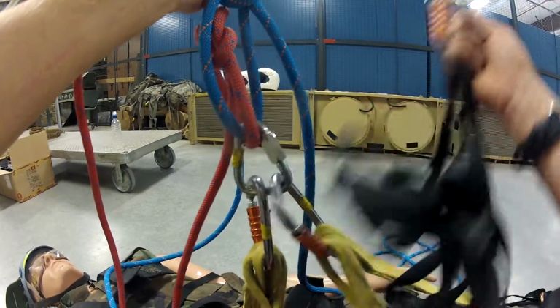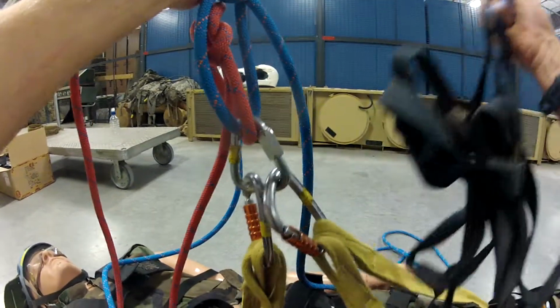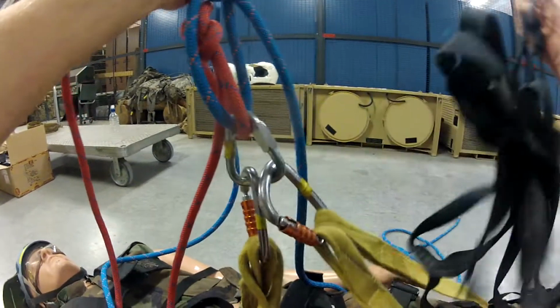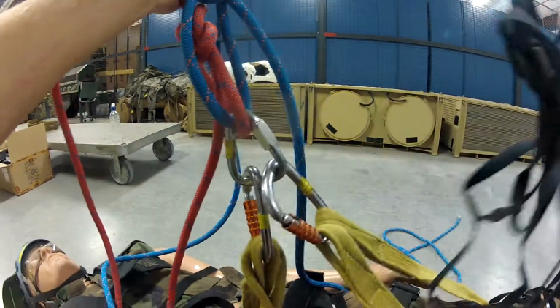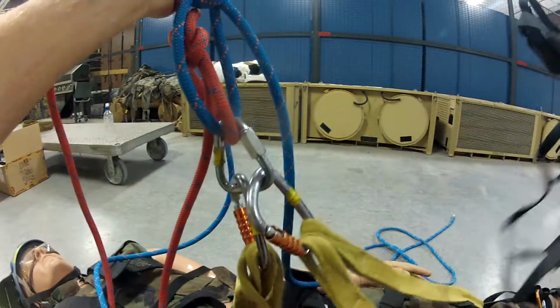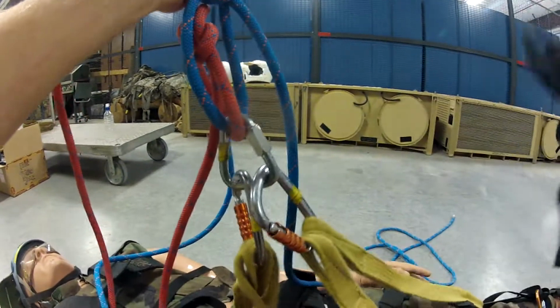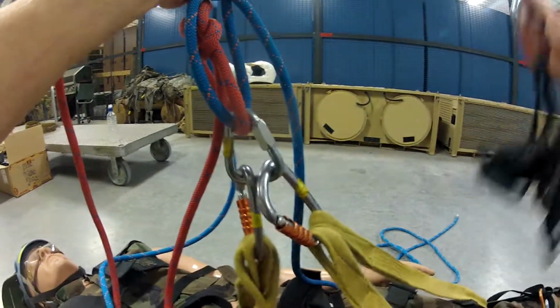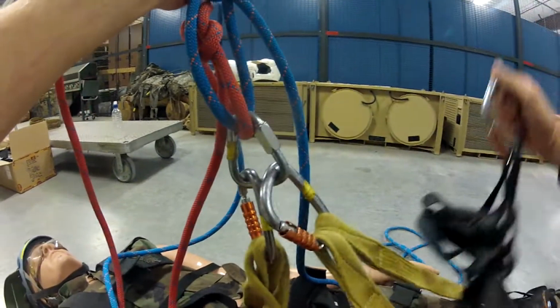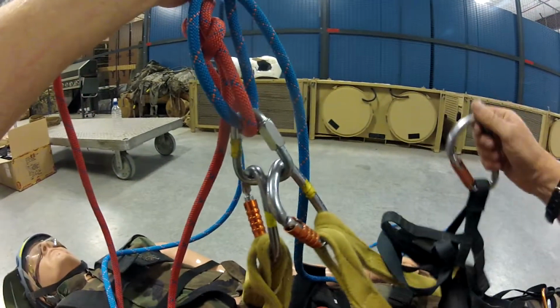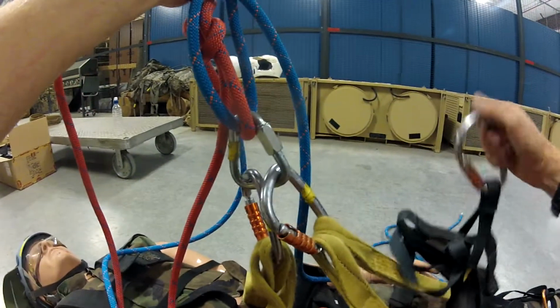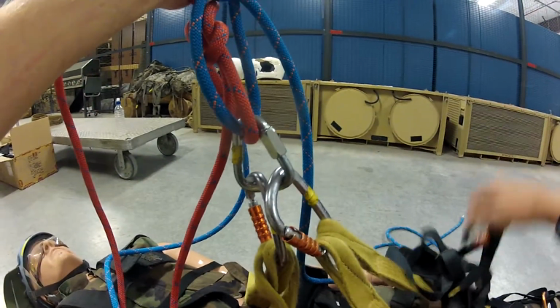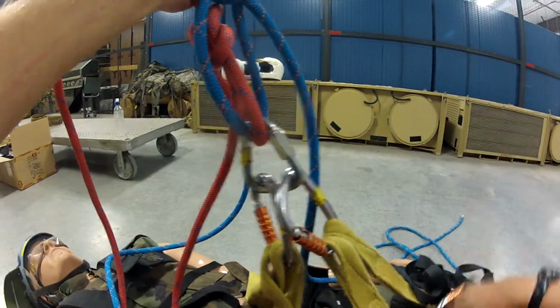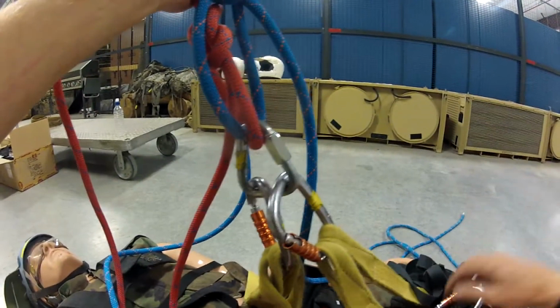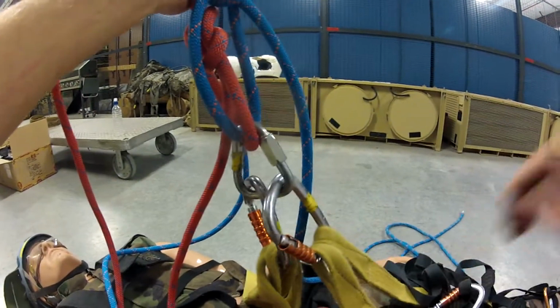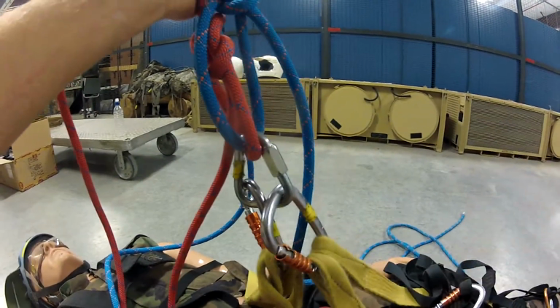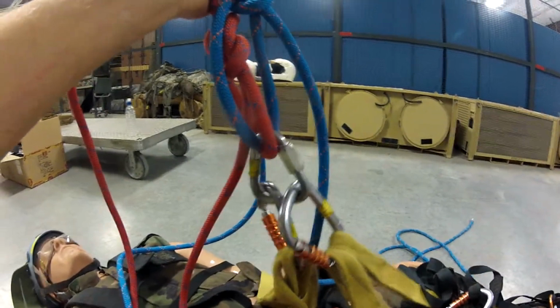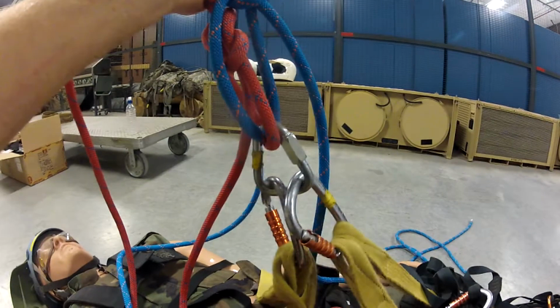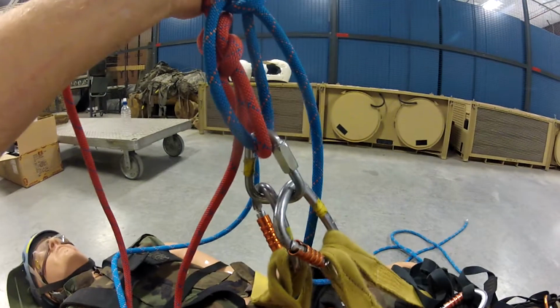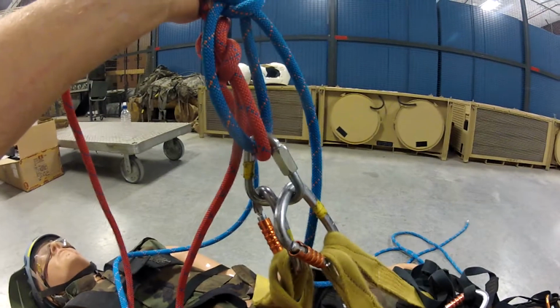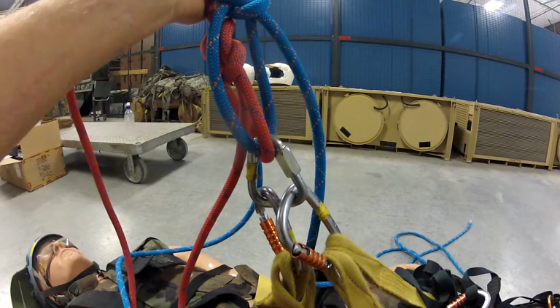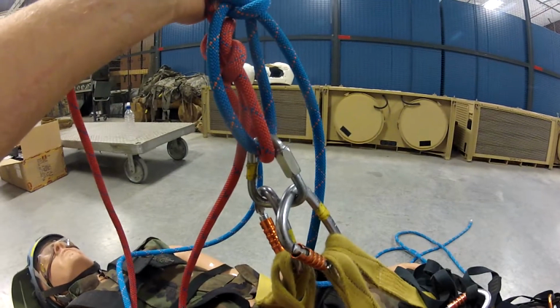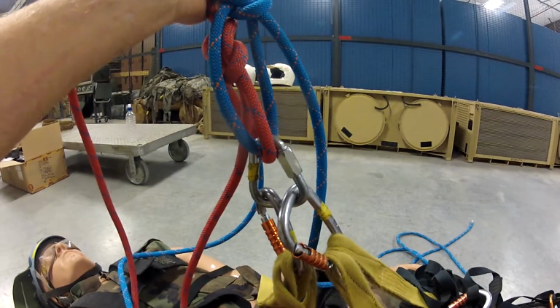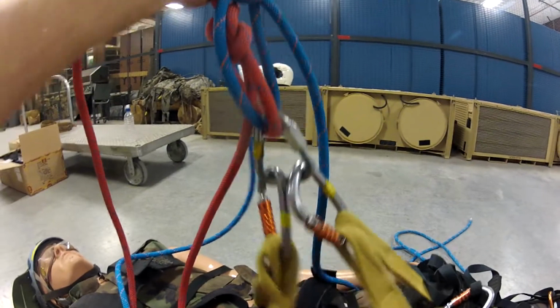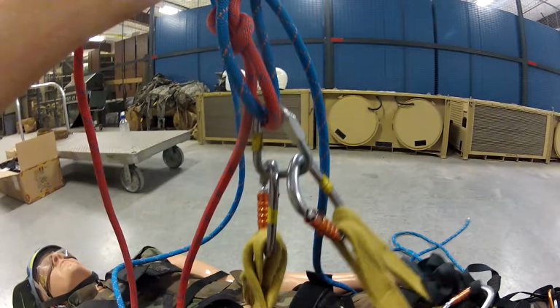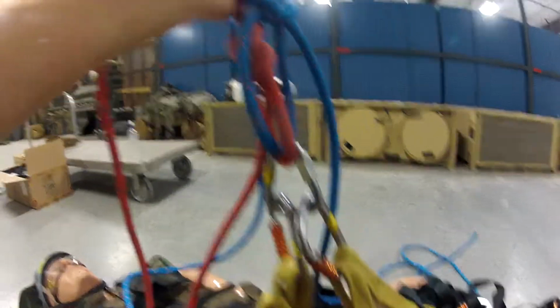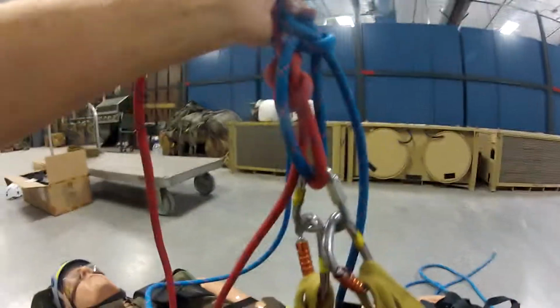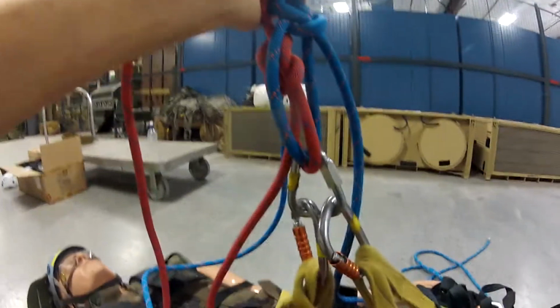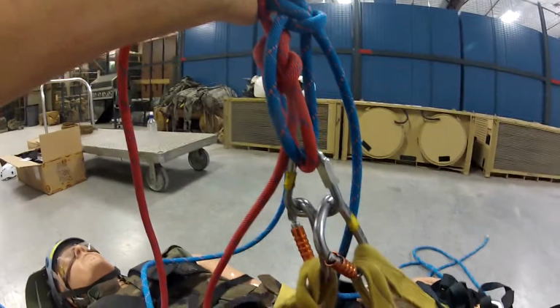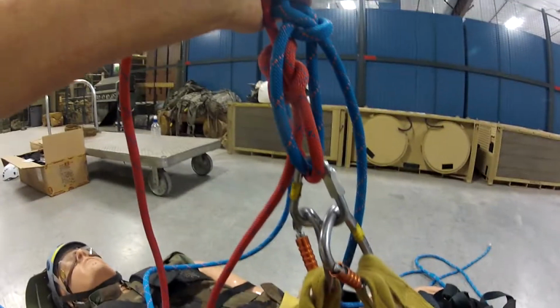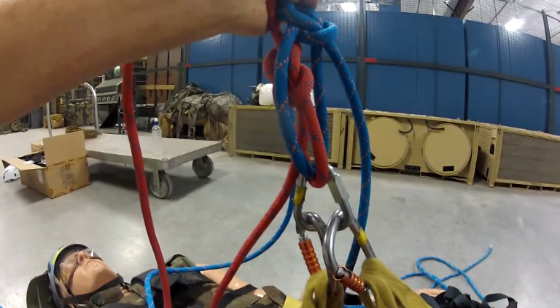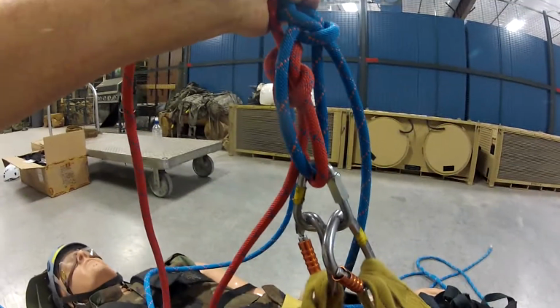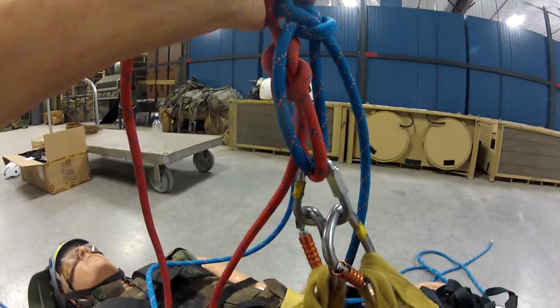And that's all you need to know about the etrier as a cheater tool for the barrel line.